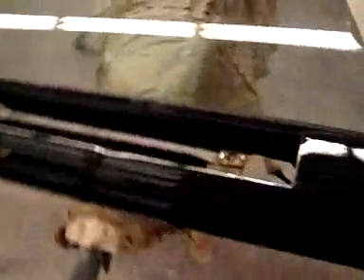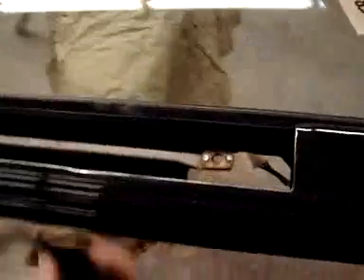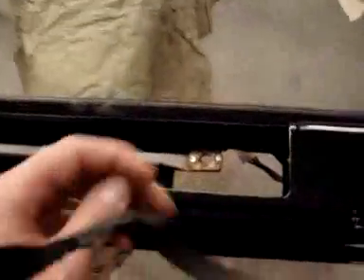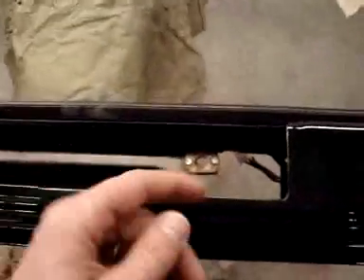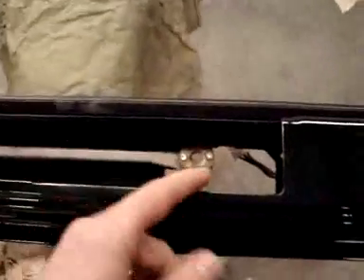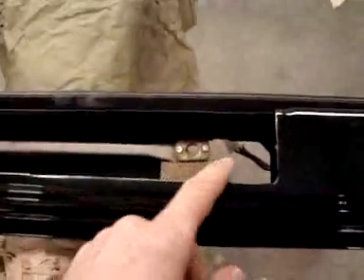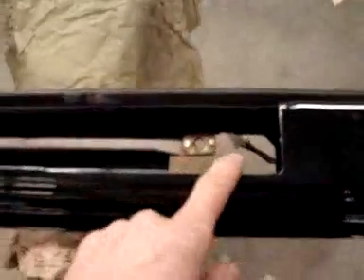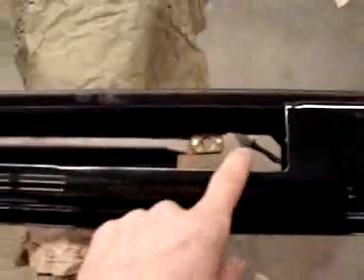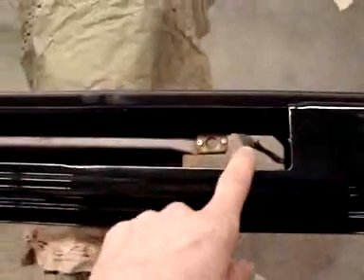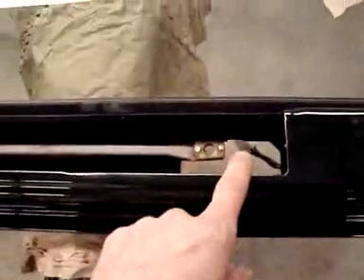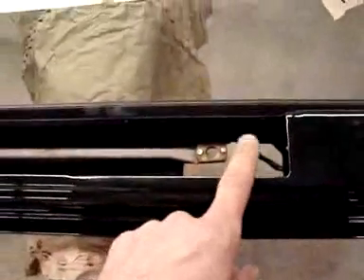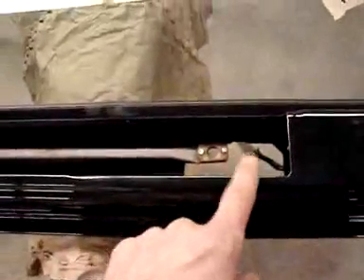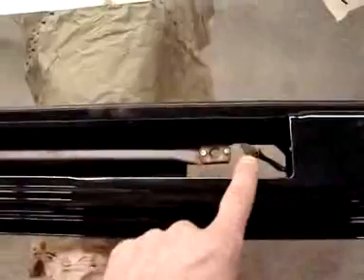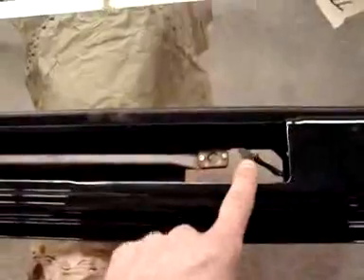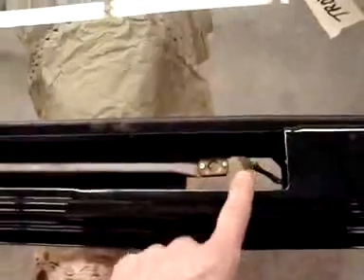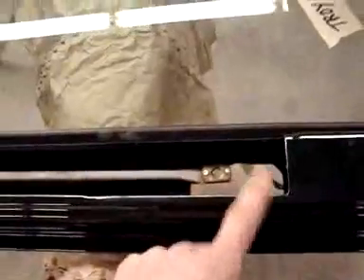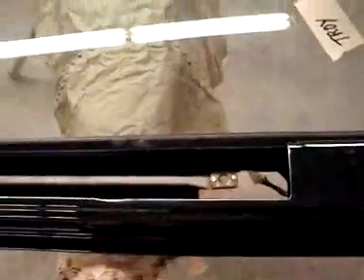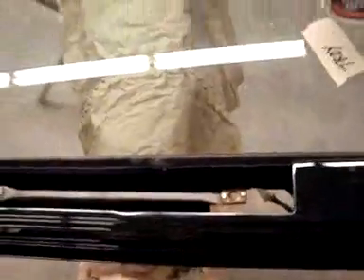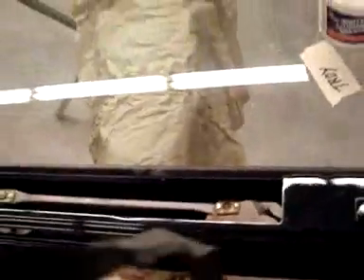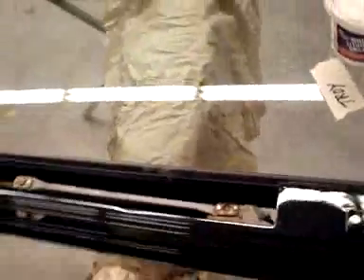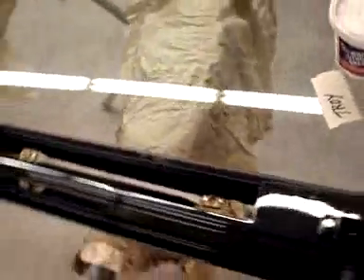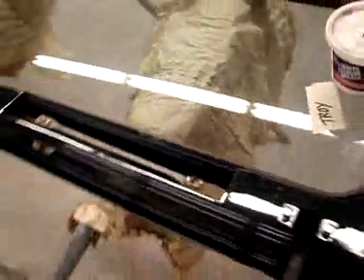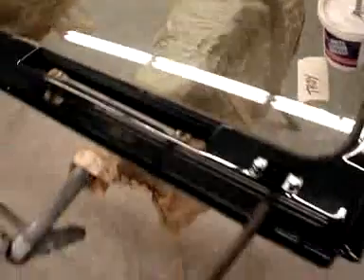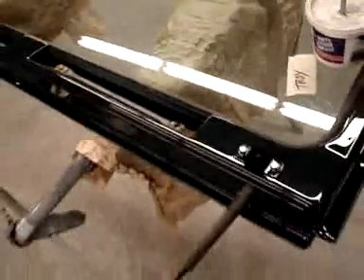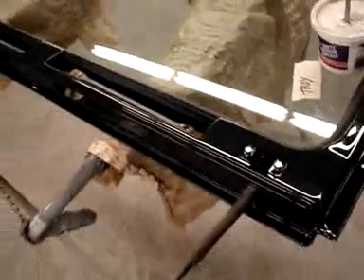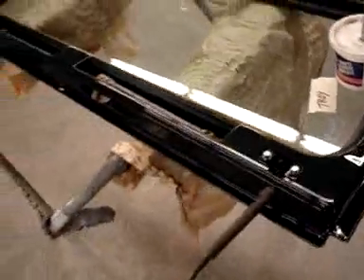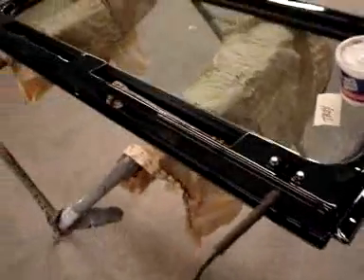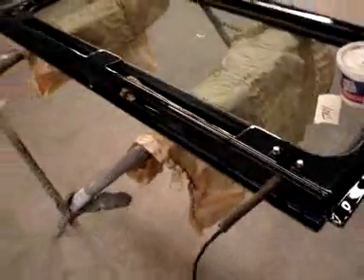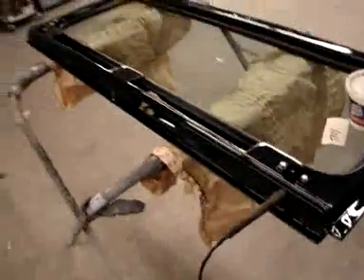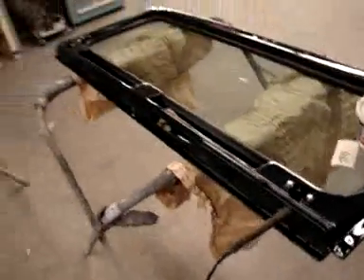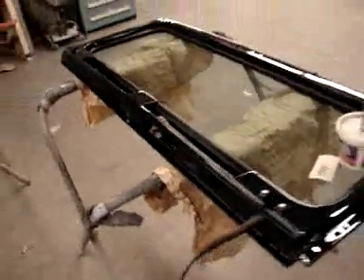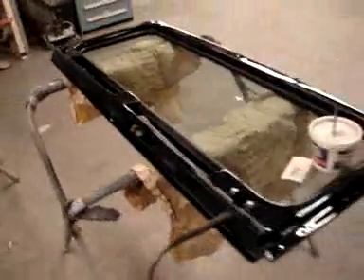The windshield wiper motor is on the other side, through this hole, and you can see the wire right there. So we're assembling this now.